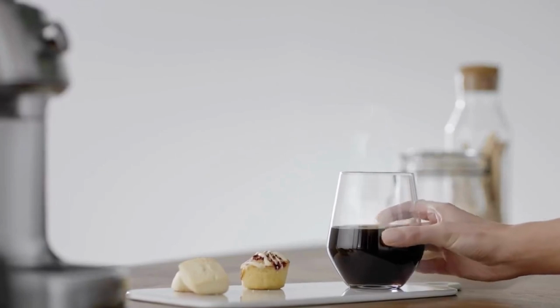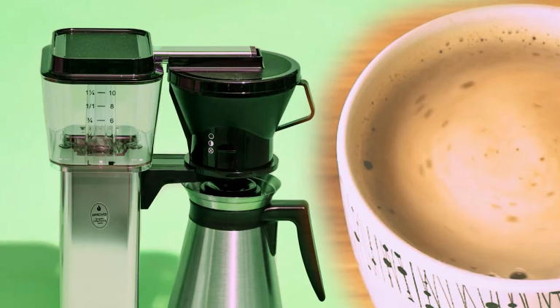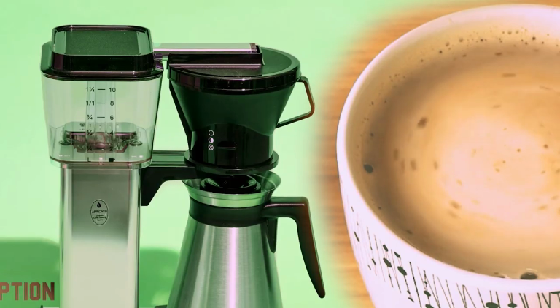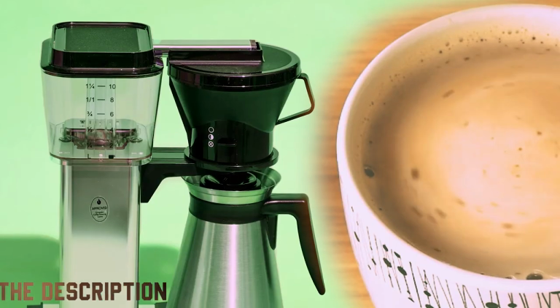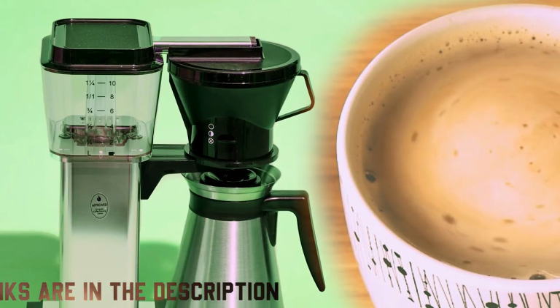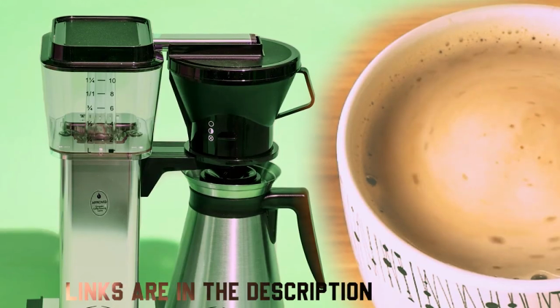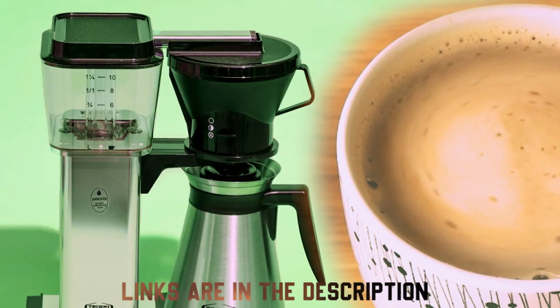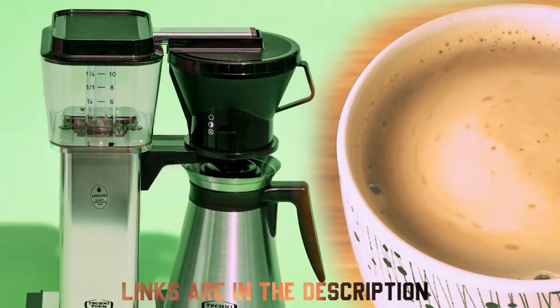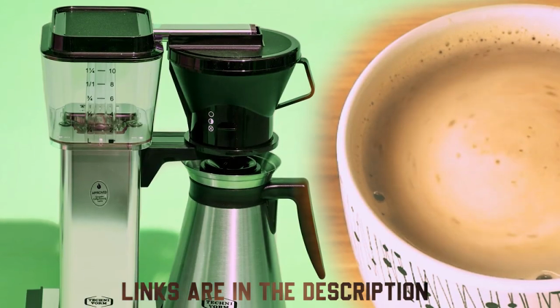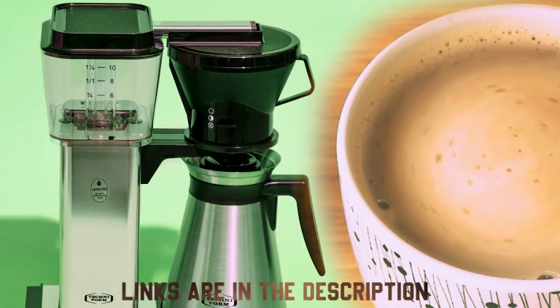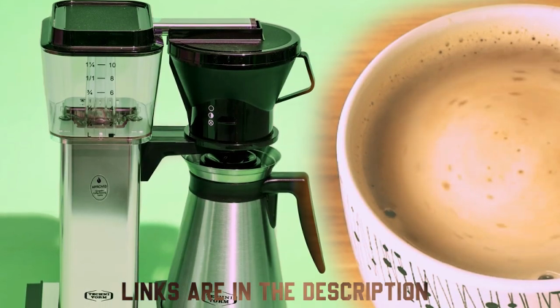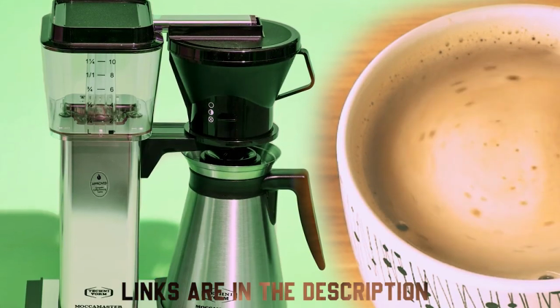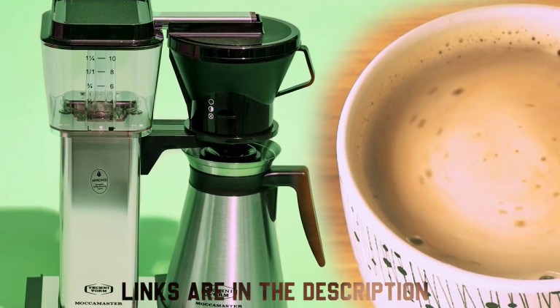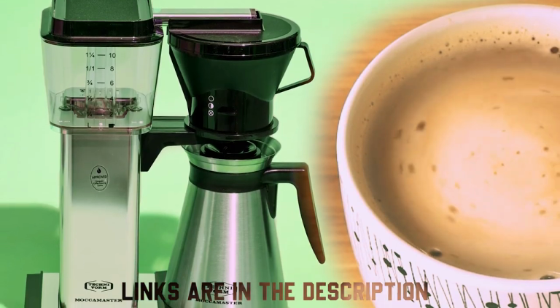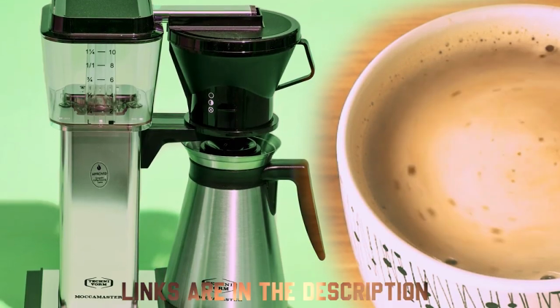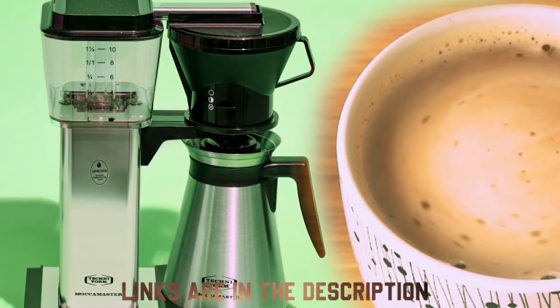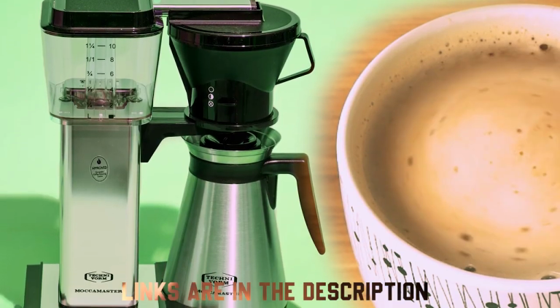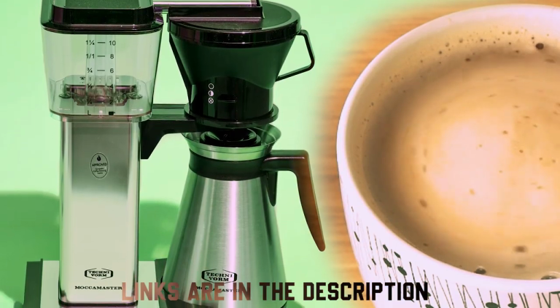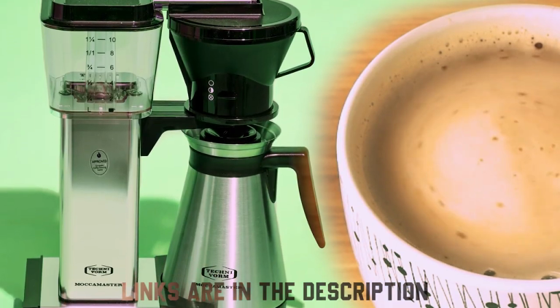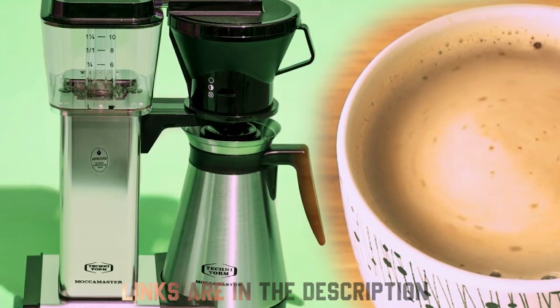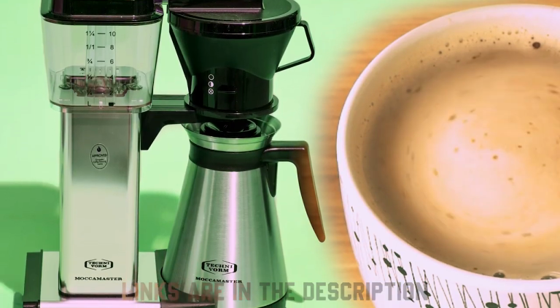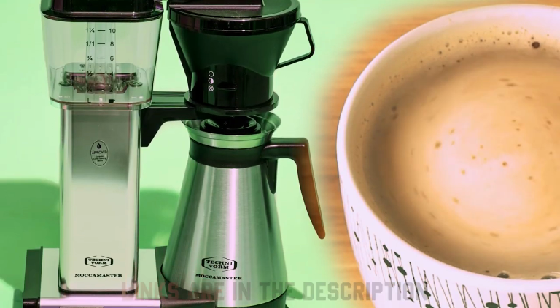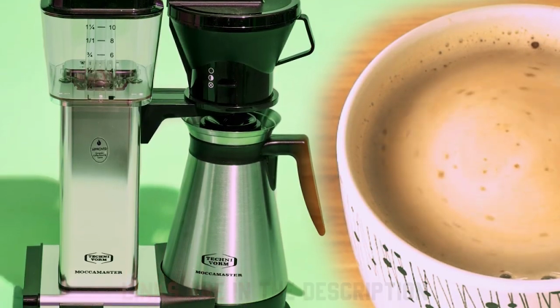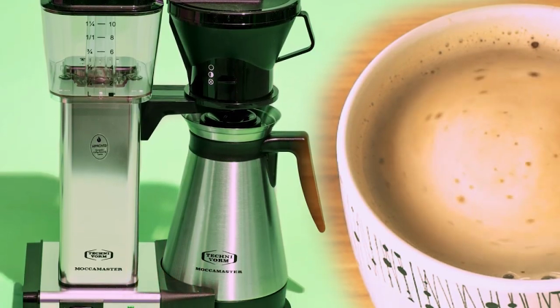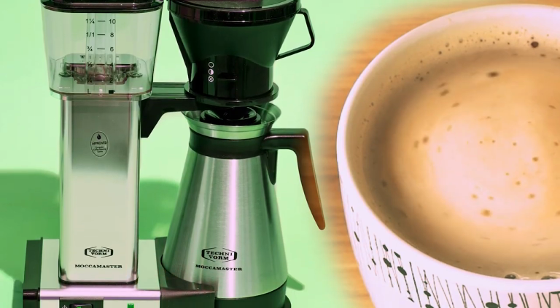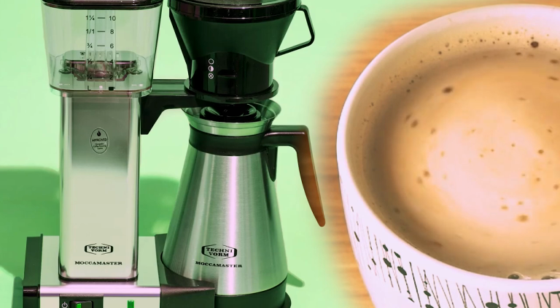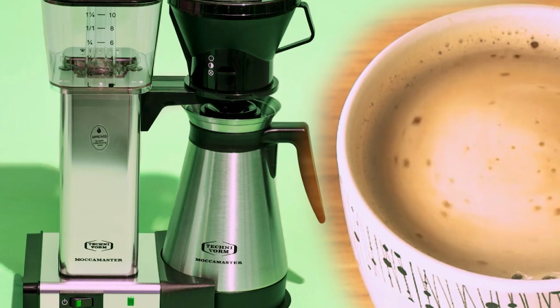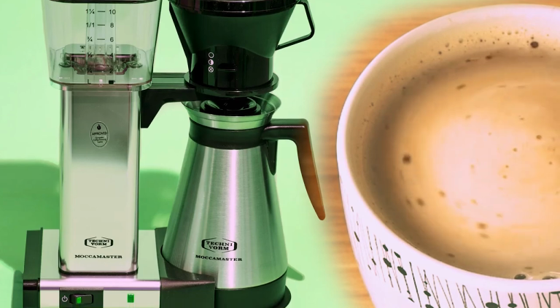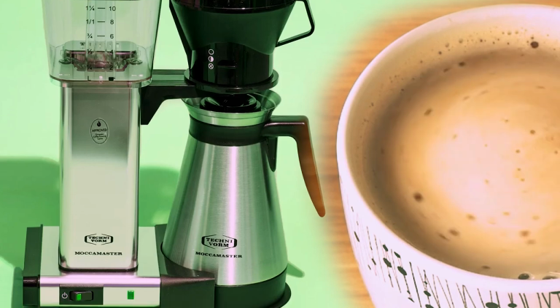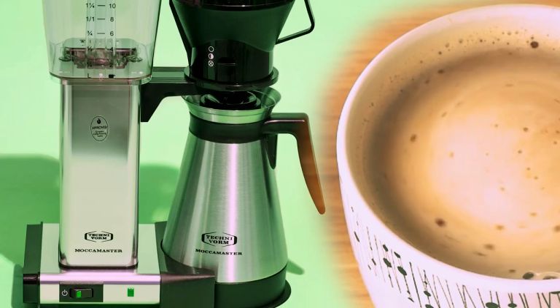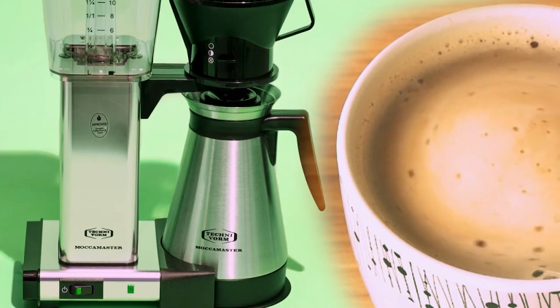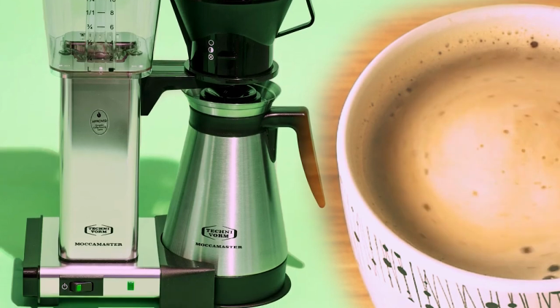You'll find the links to all the discussed coffee makers in the description so you can check them for more information and the latest prices.